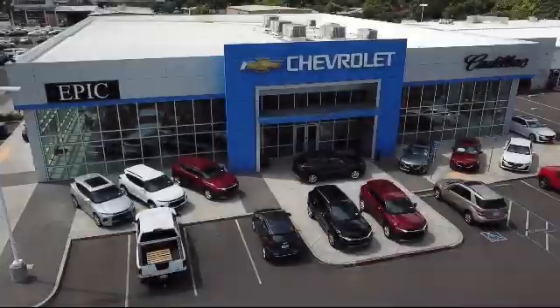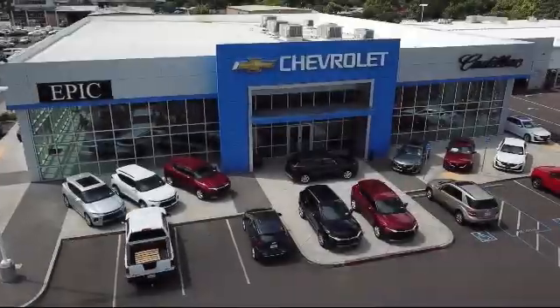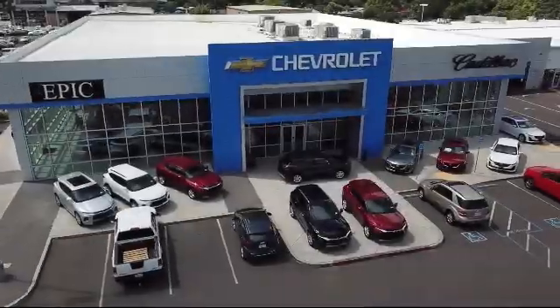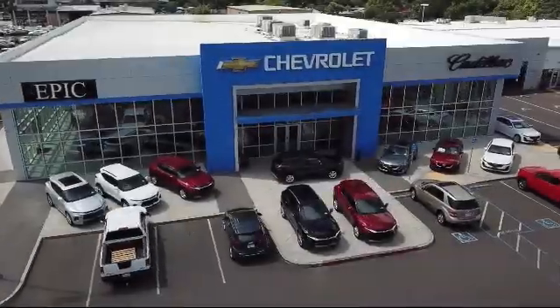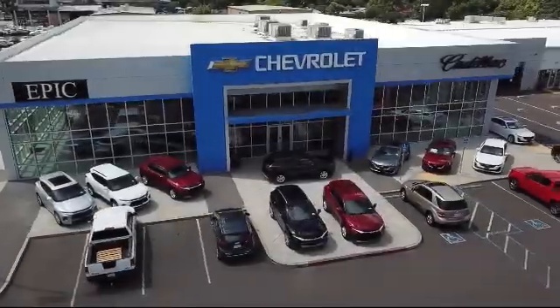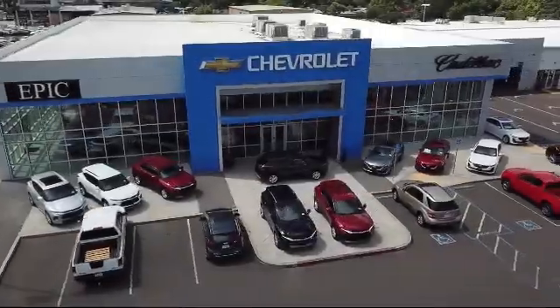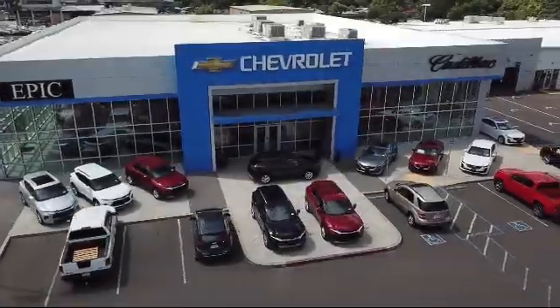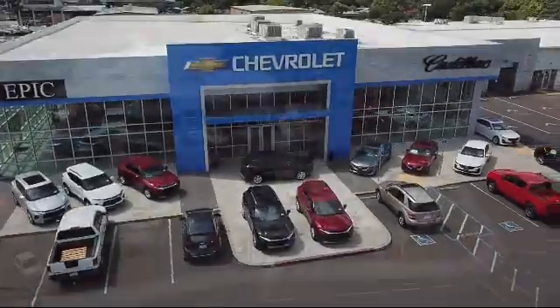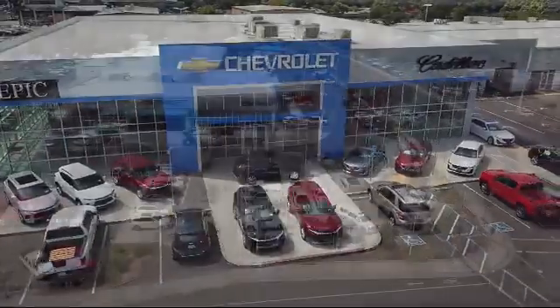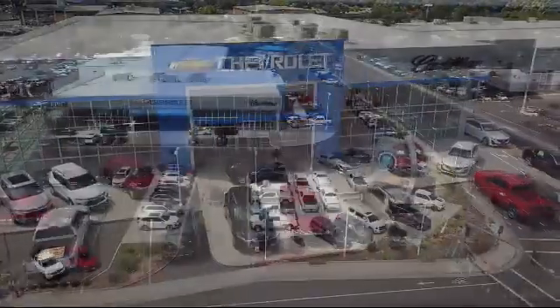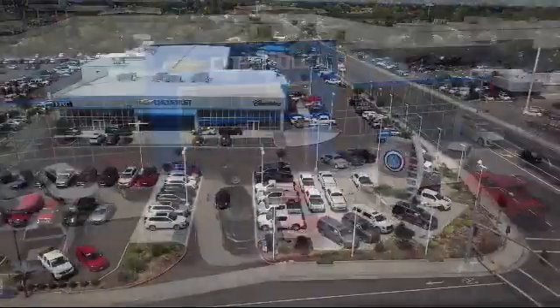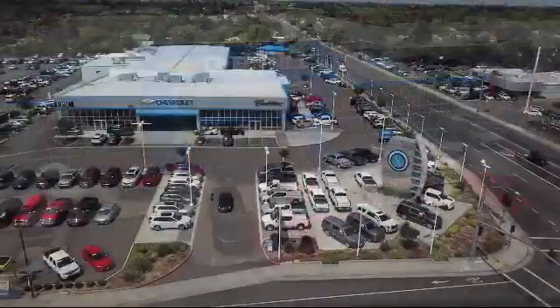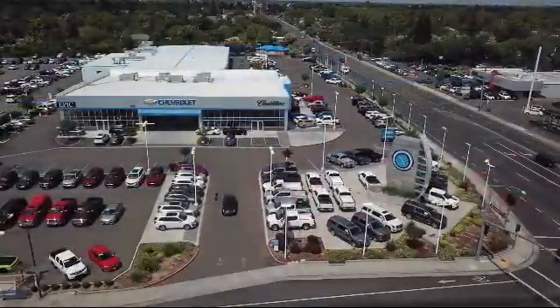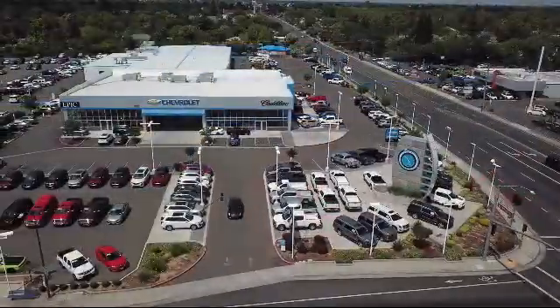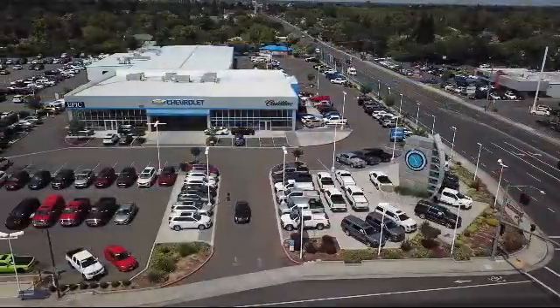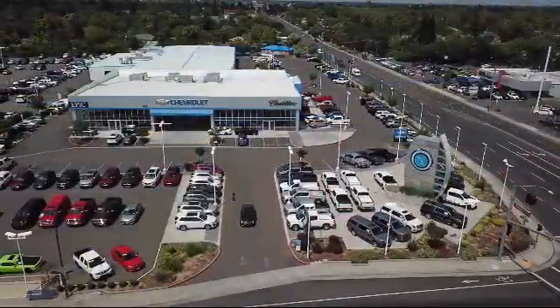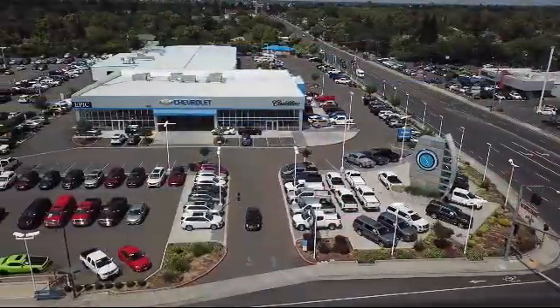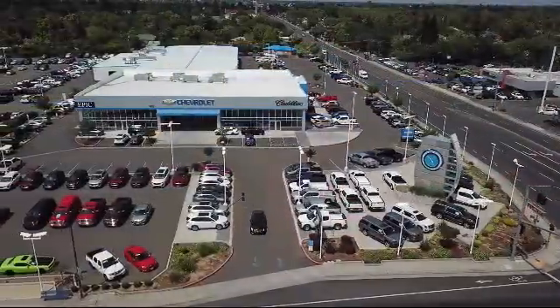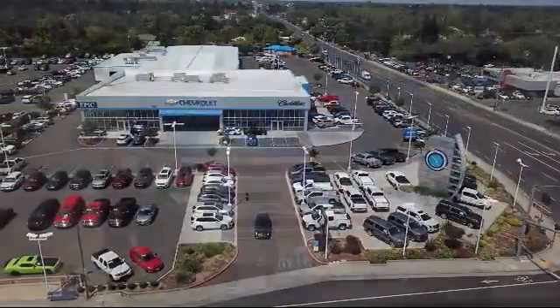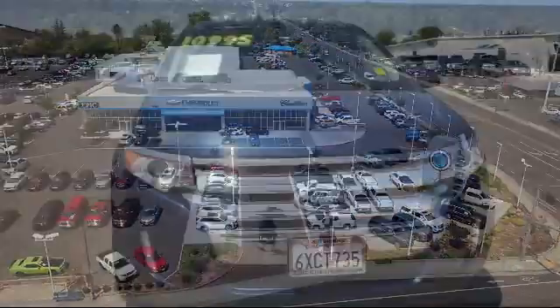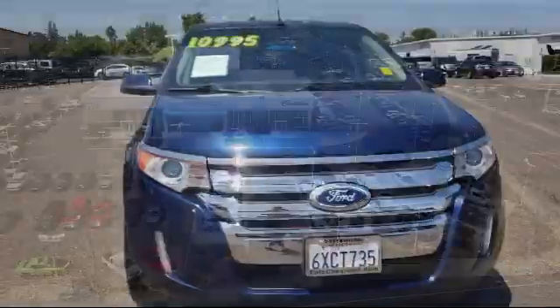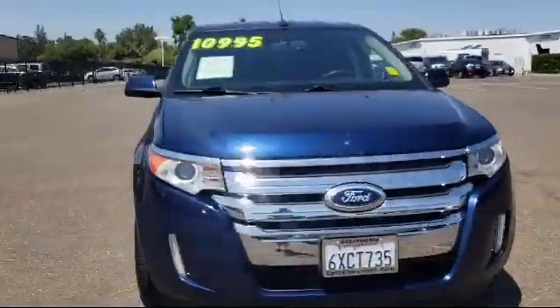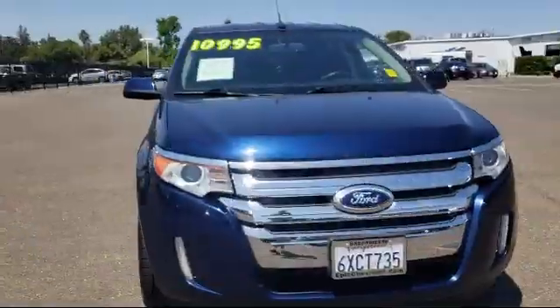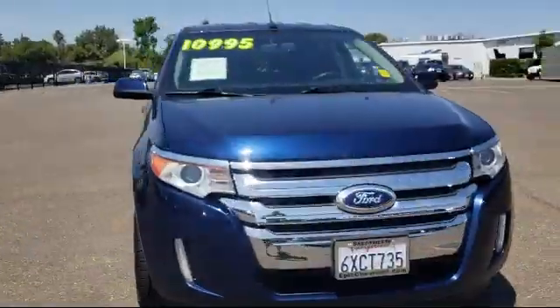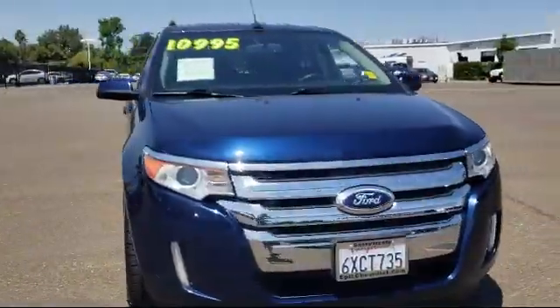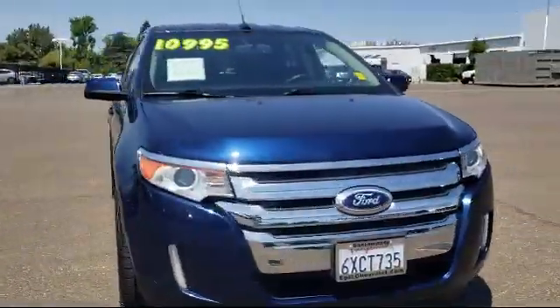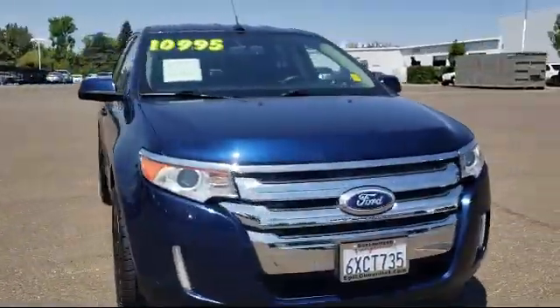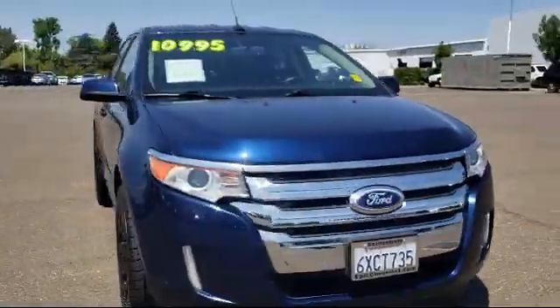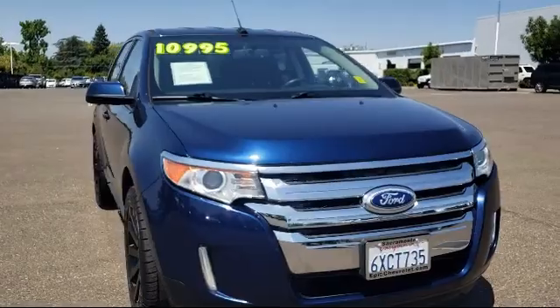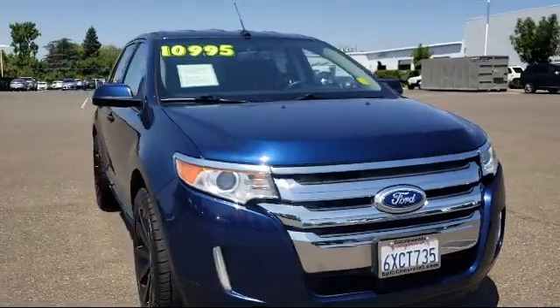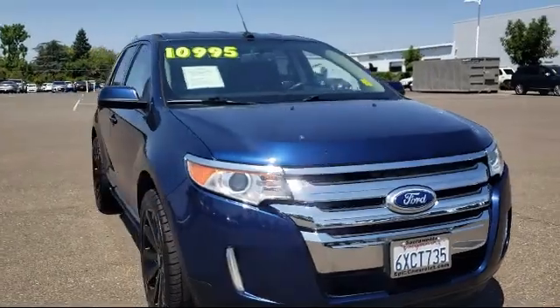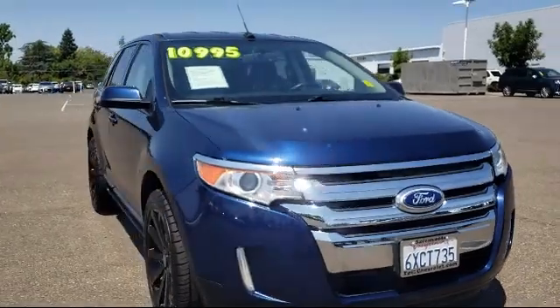Welcome to Epic Cadillac, and here's a look at another one of our great vehicles from our inventory.